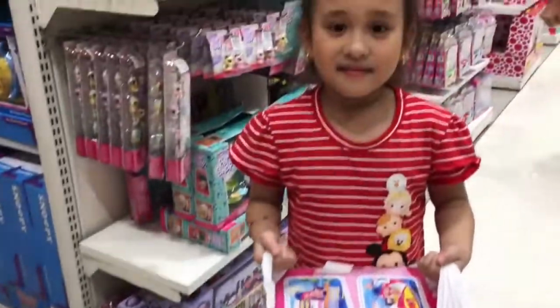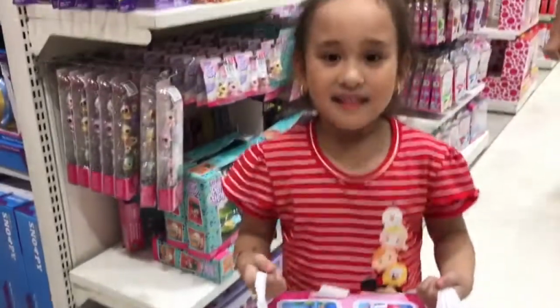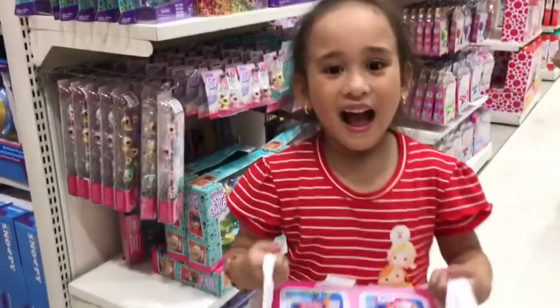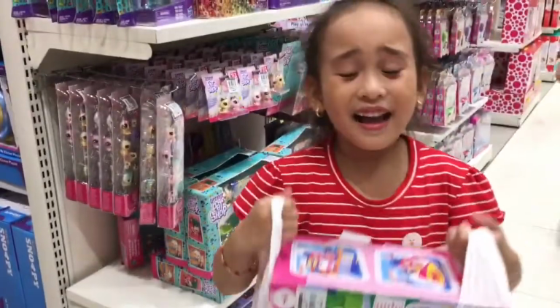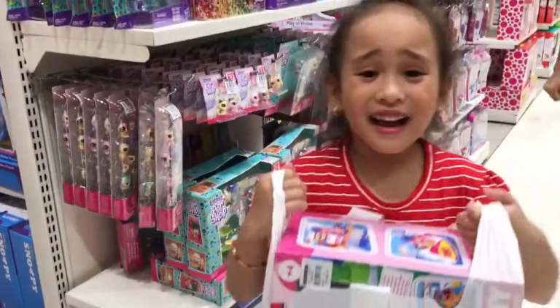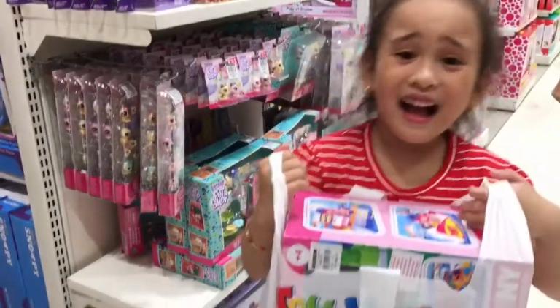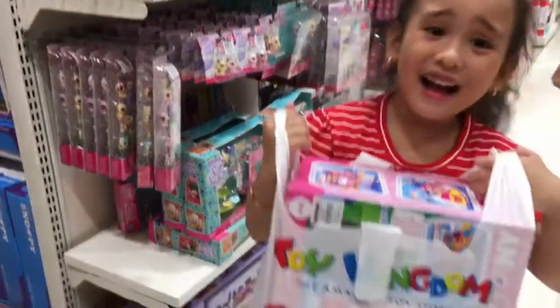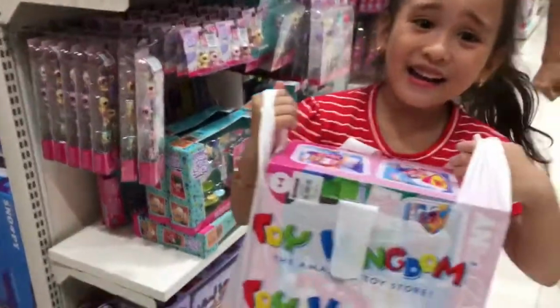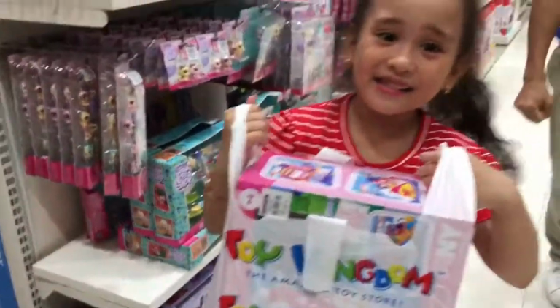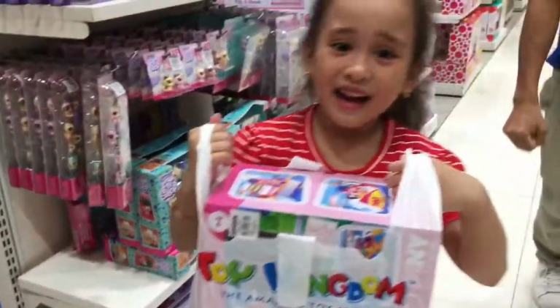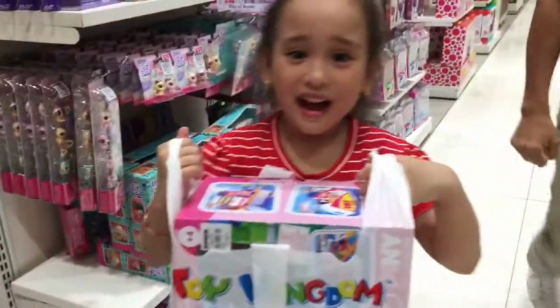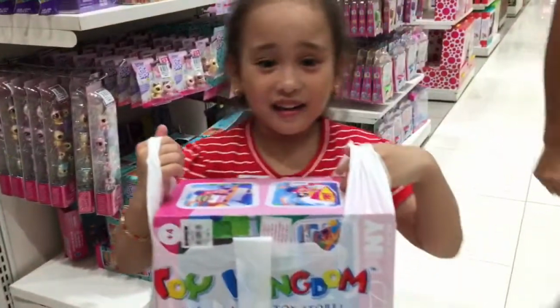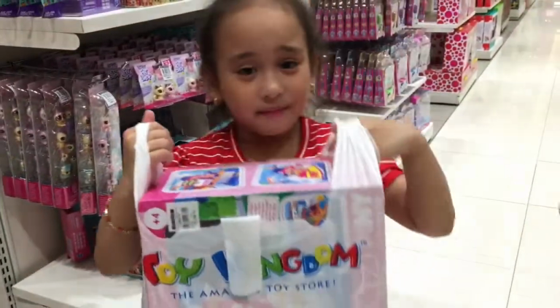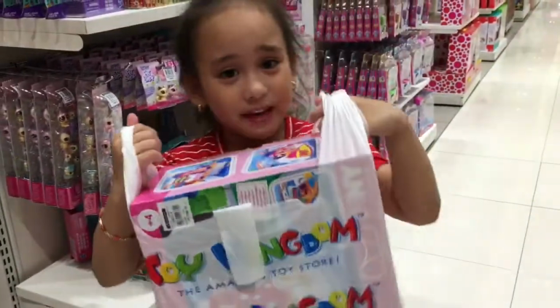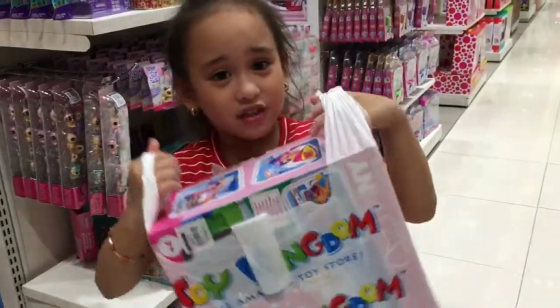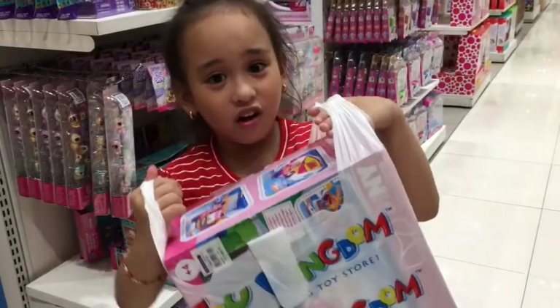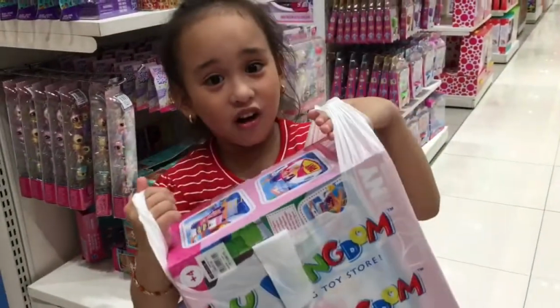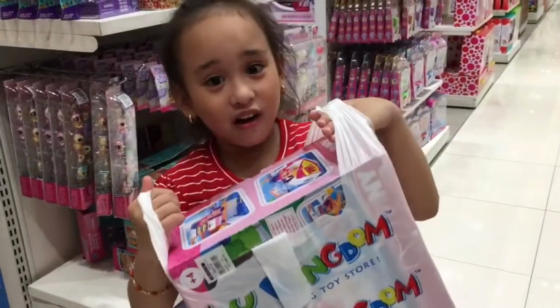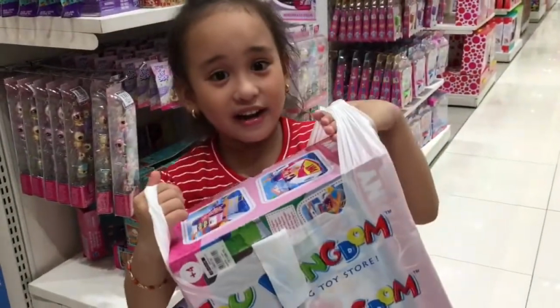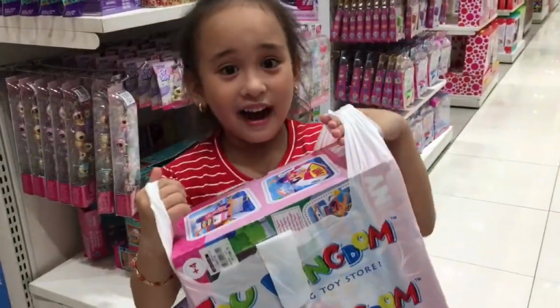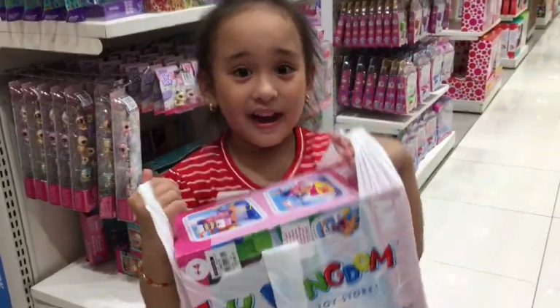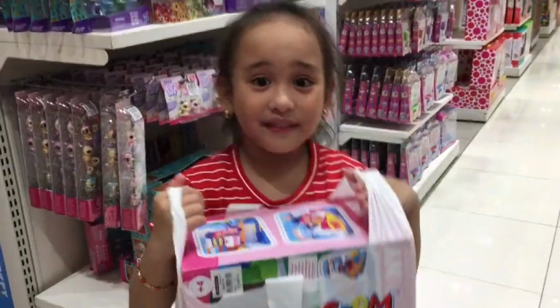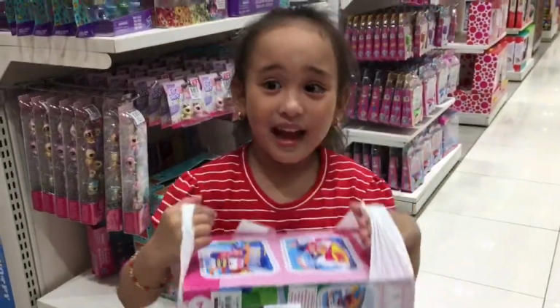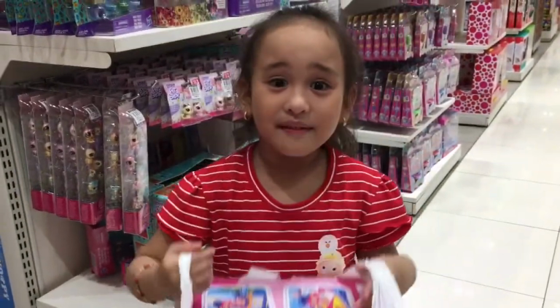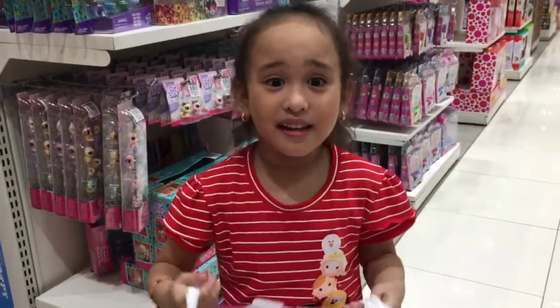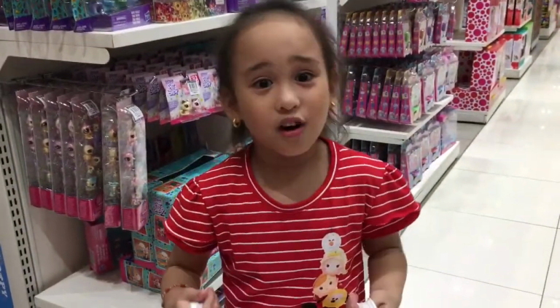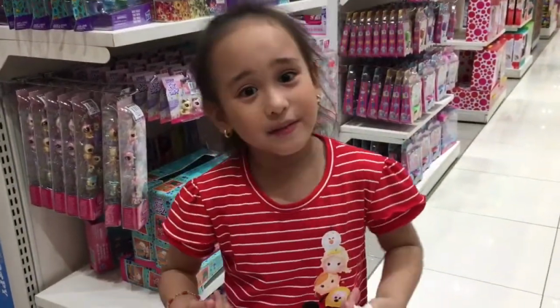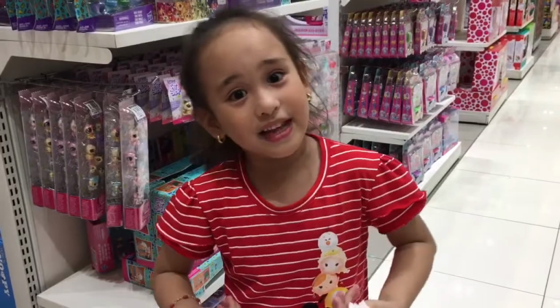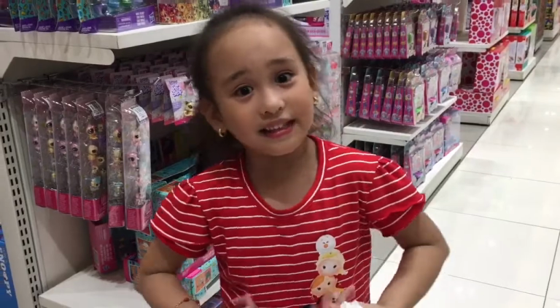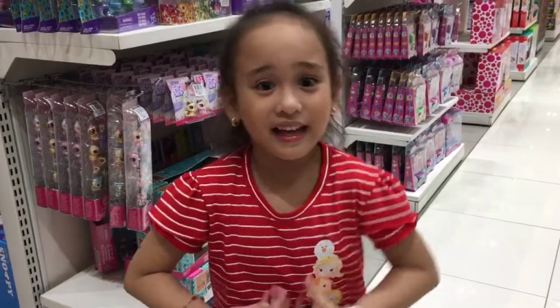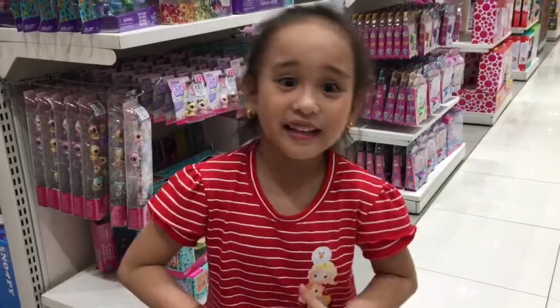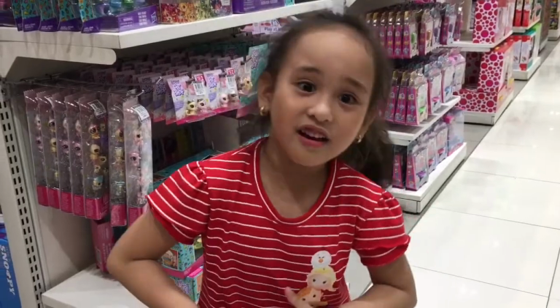Hi guys, I got my toy. I'm going to open it later.